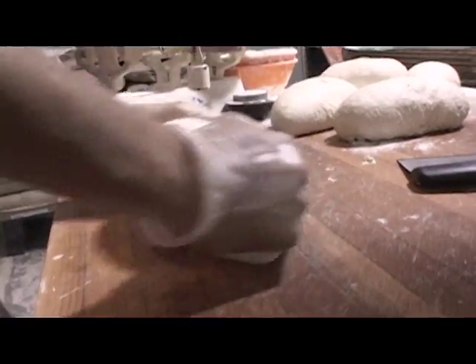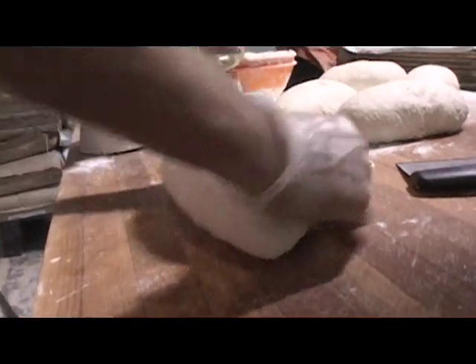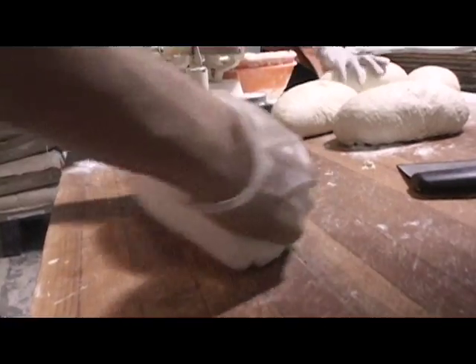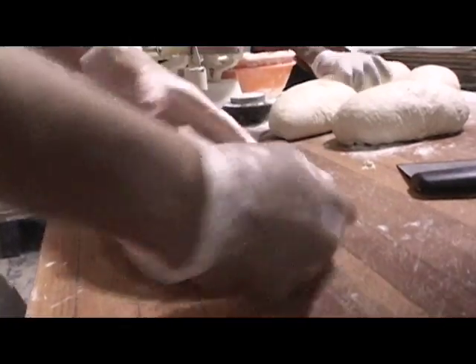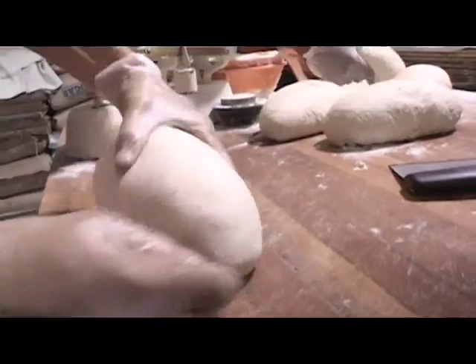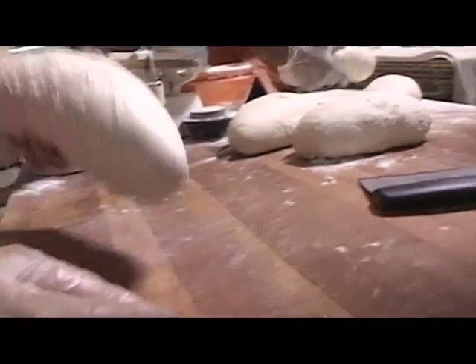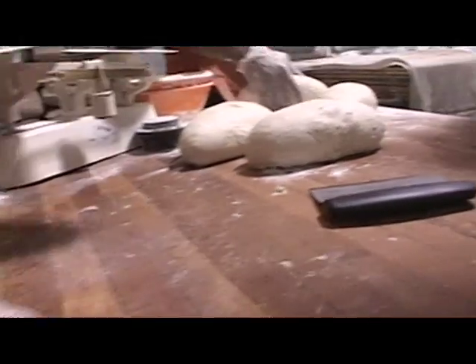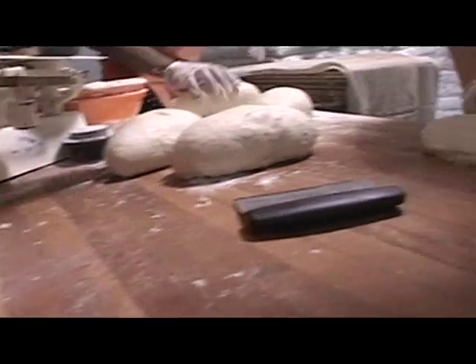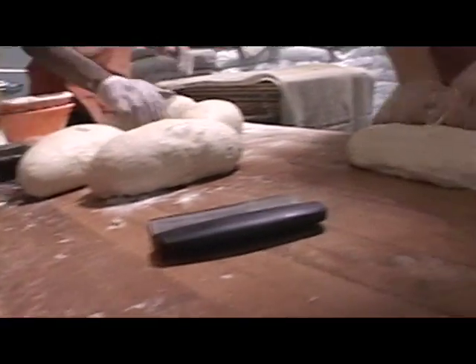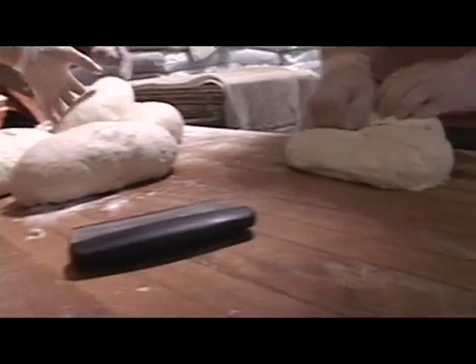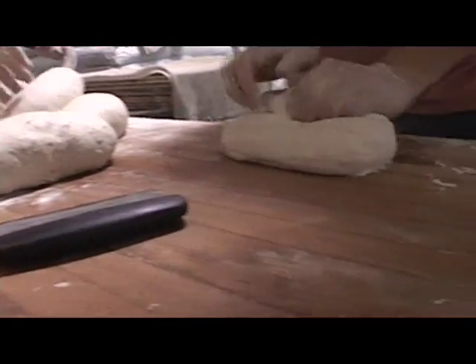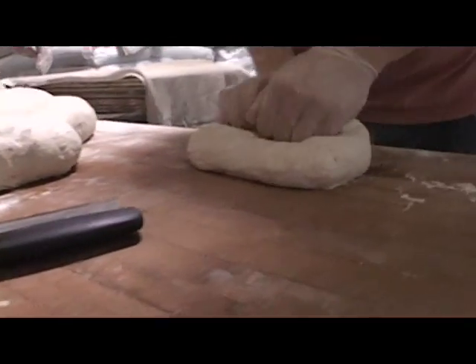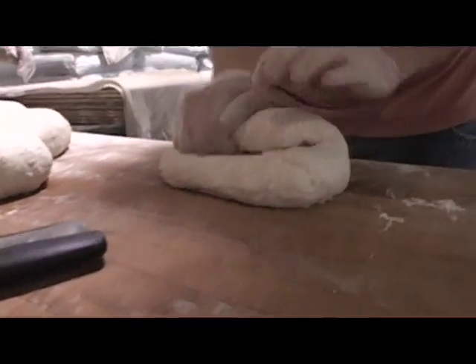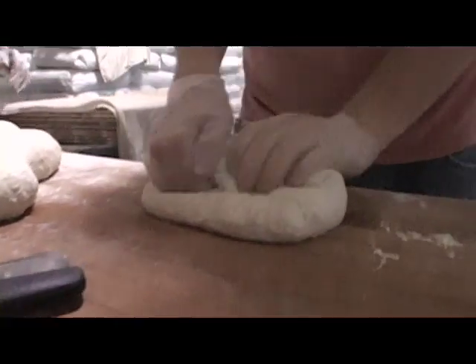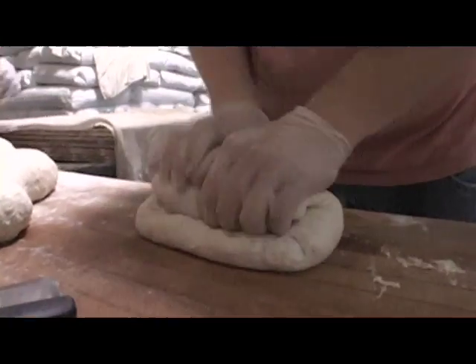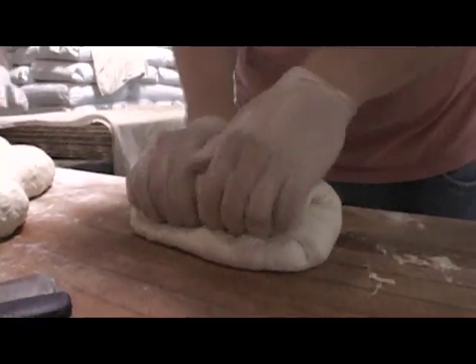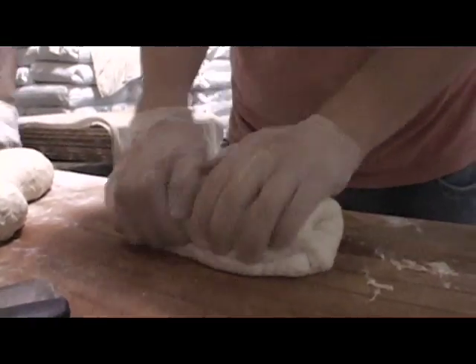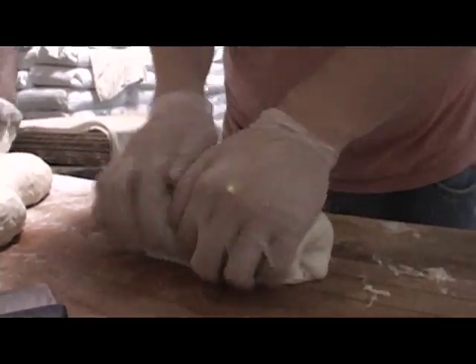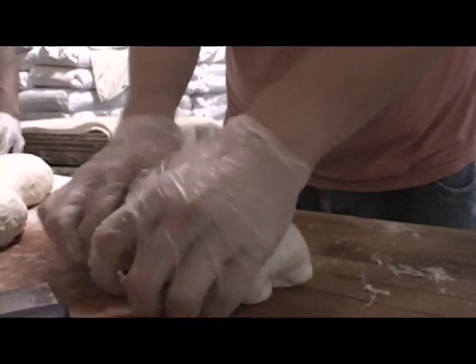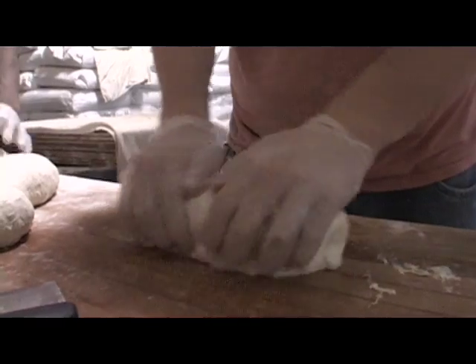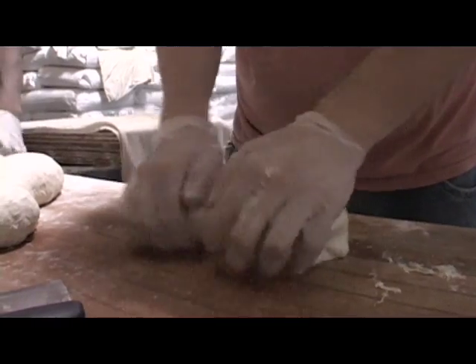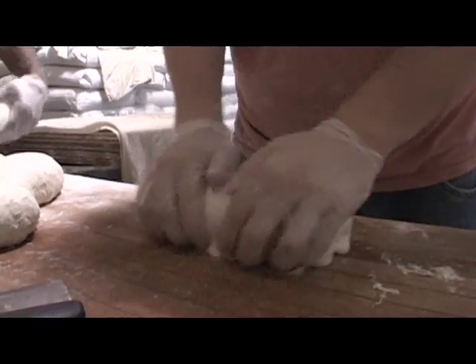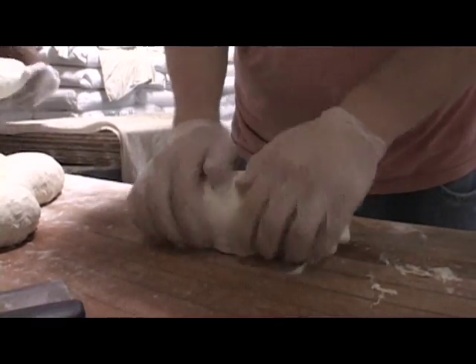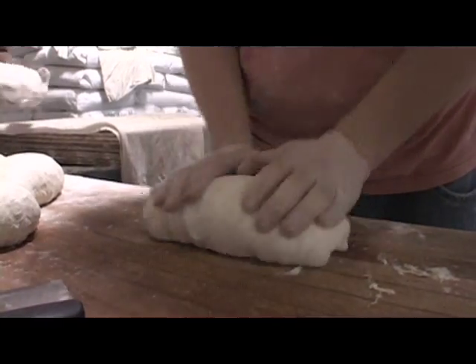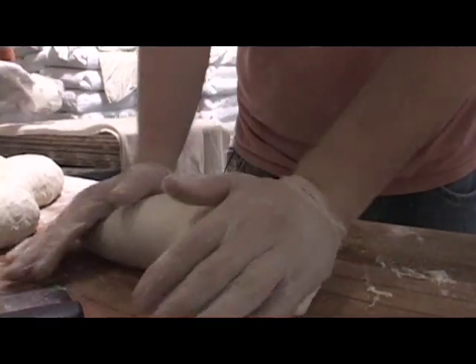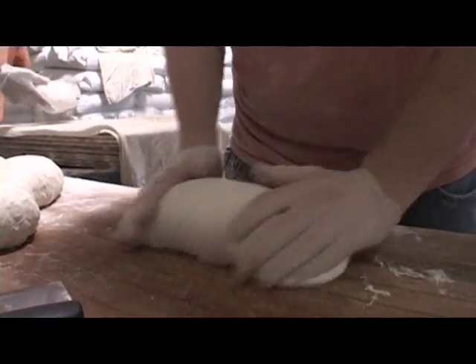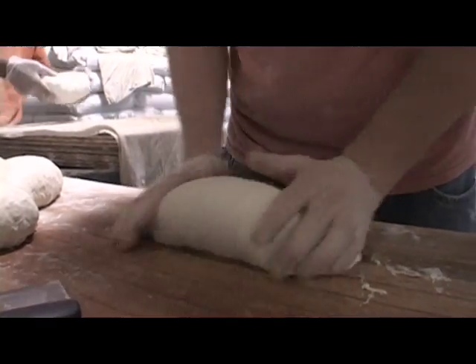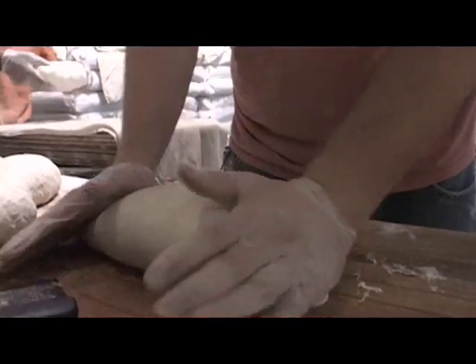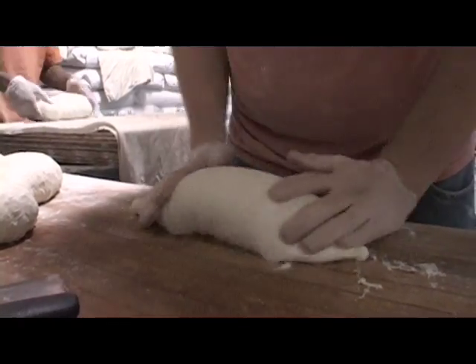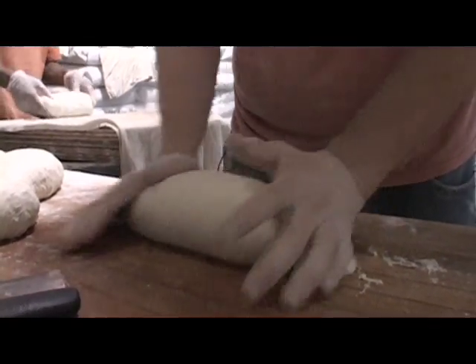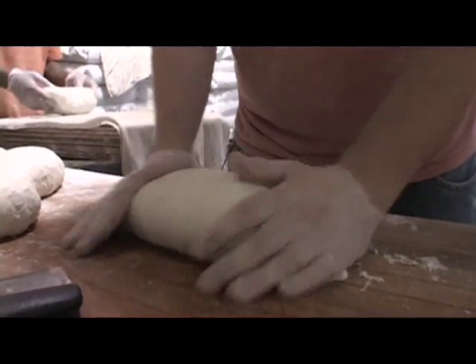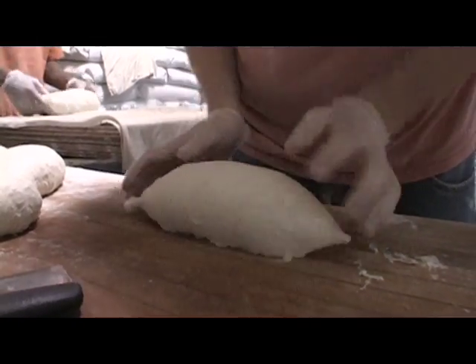First, we cut the bread out, and then we will loaf it, which gives it its shape, and then we'll put it up onto the racks.